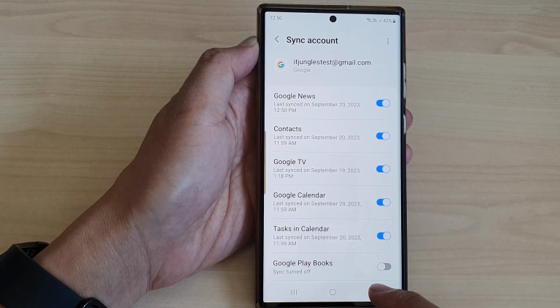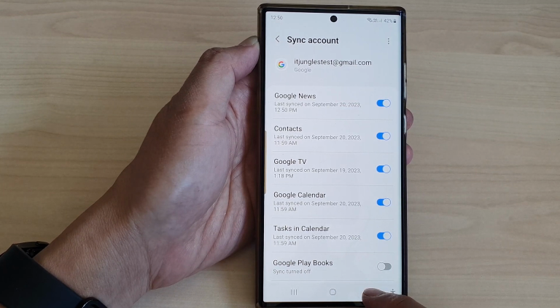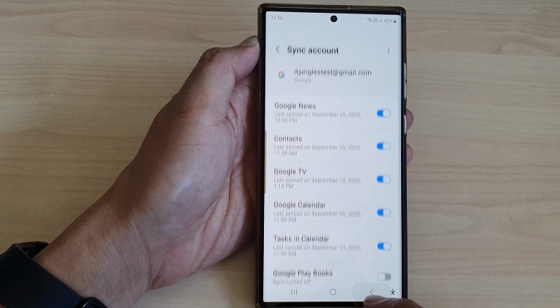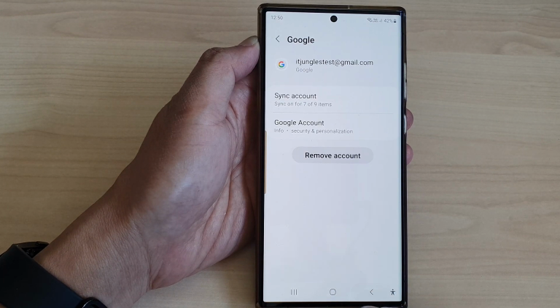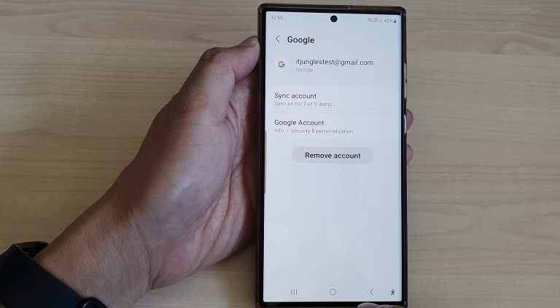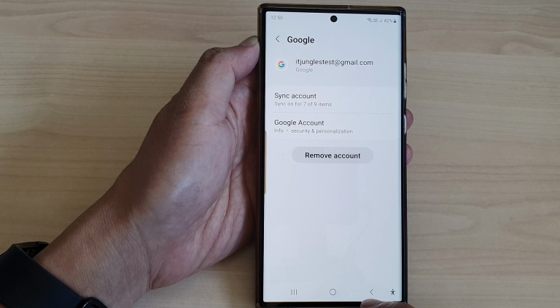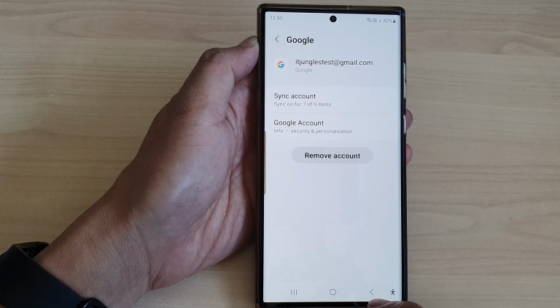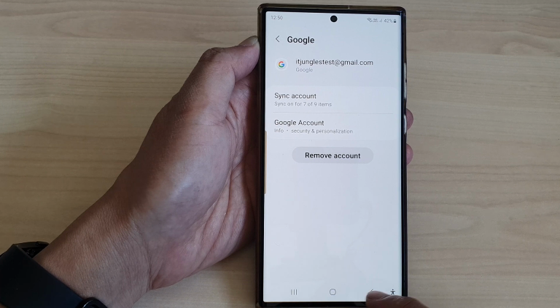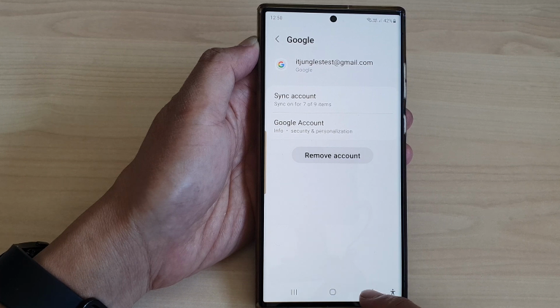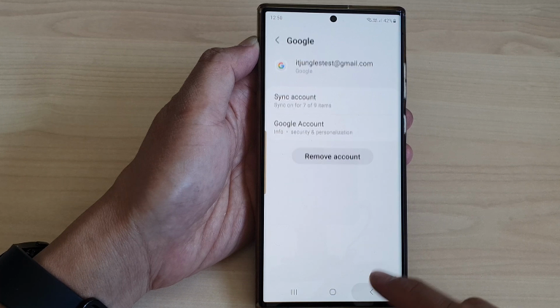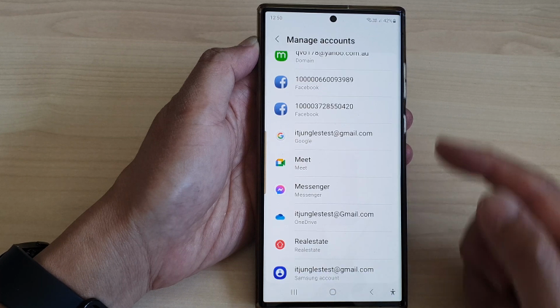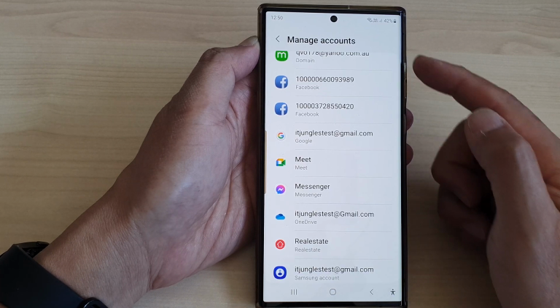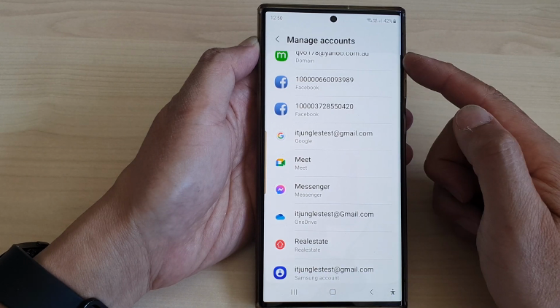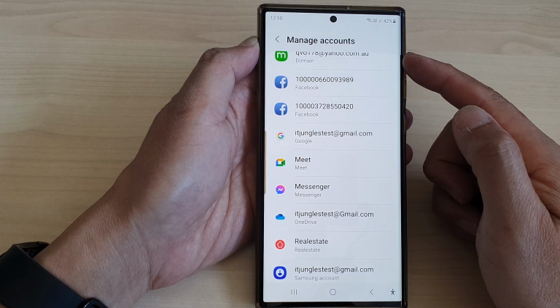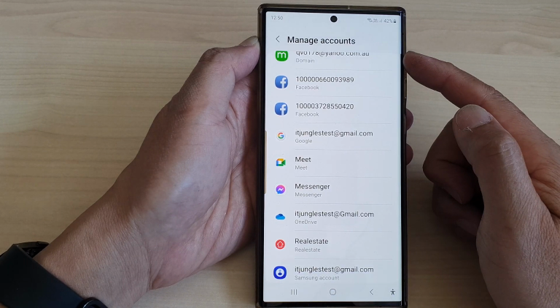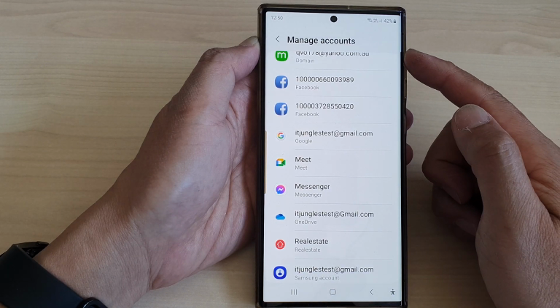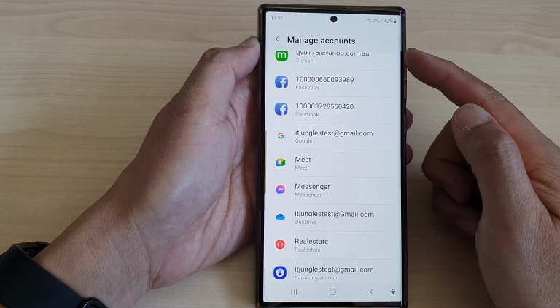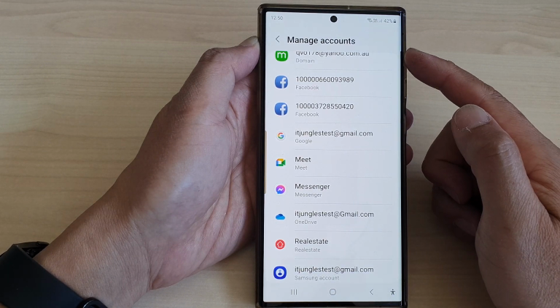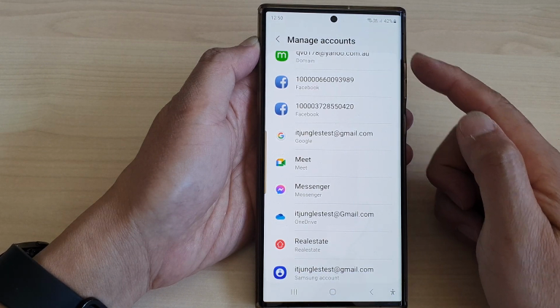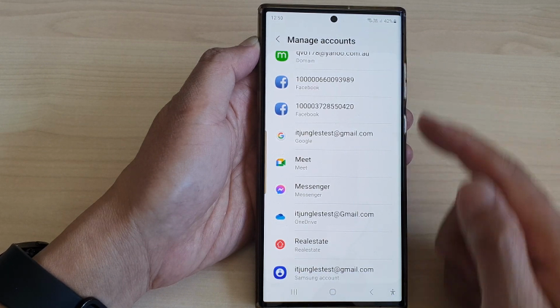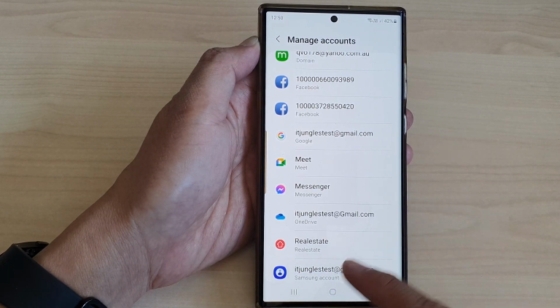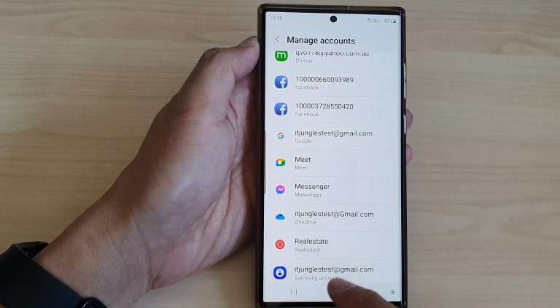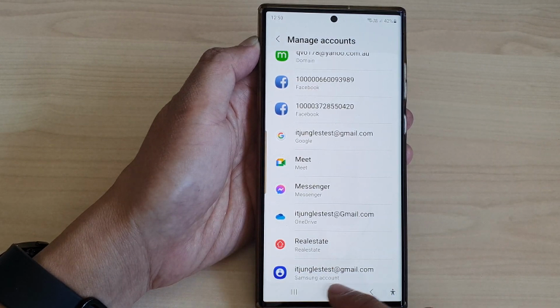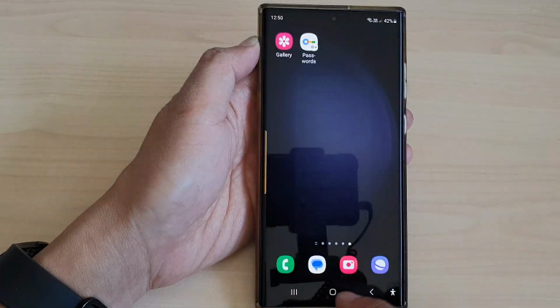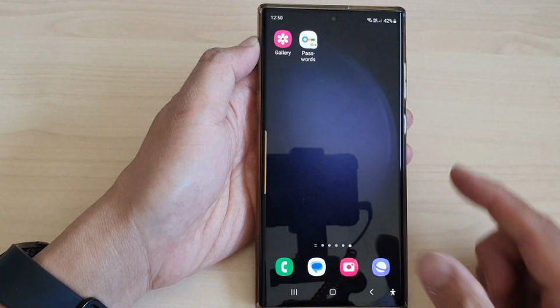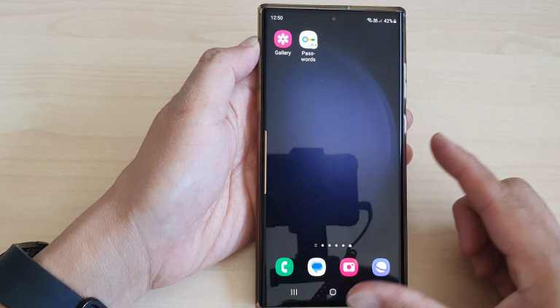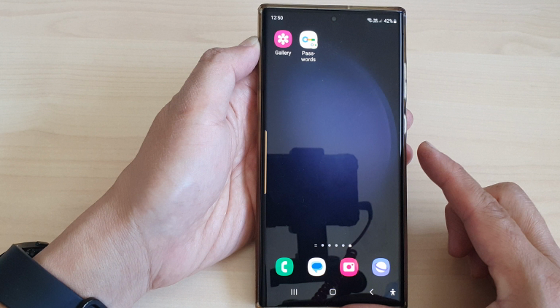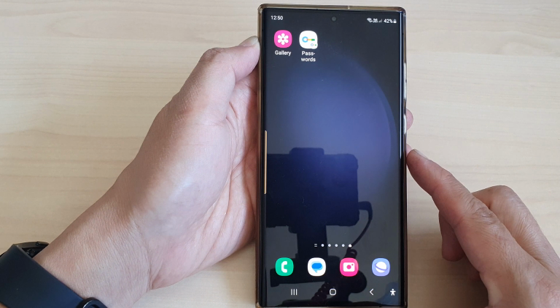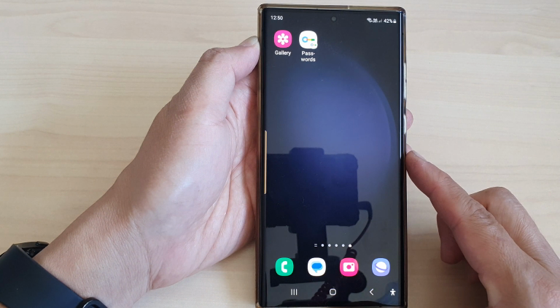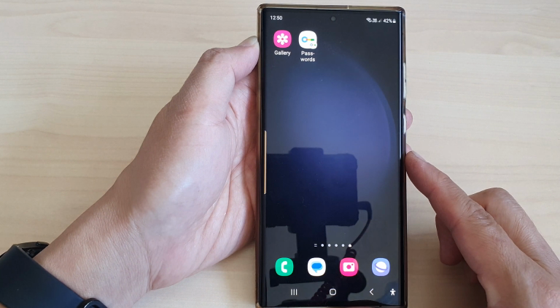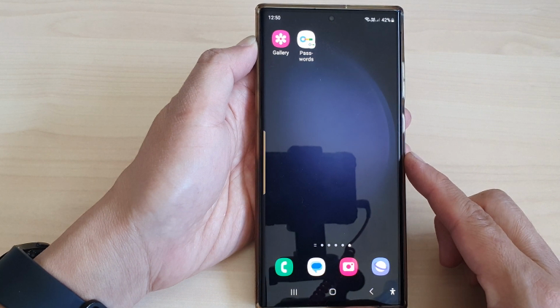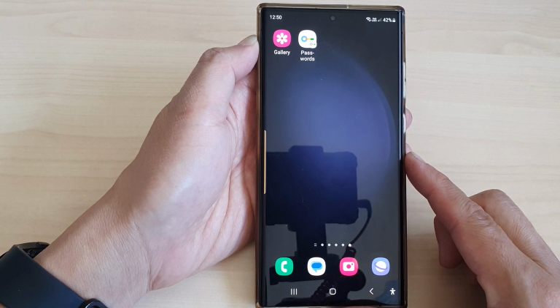After that, you can tap on the back key to go back to your account management, or tap on the home button to return back to the home screen.